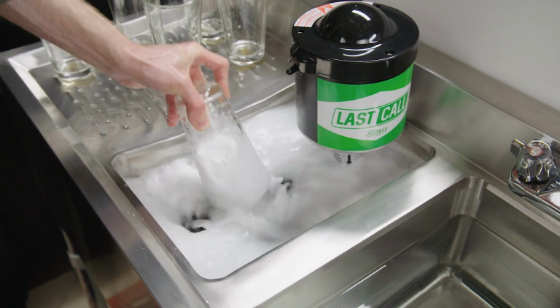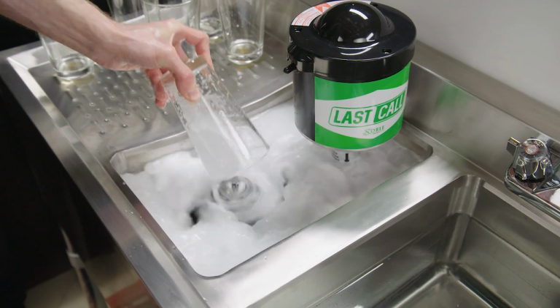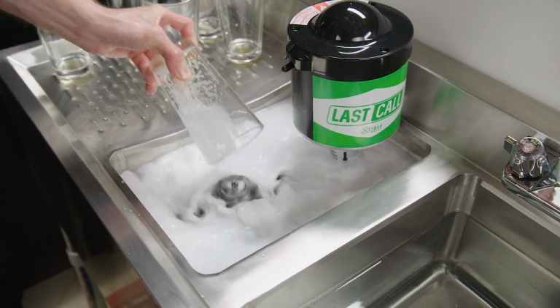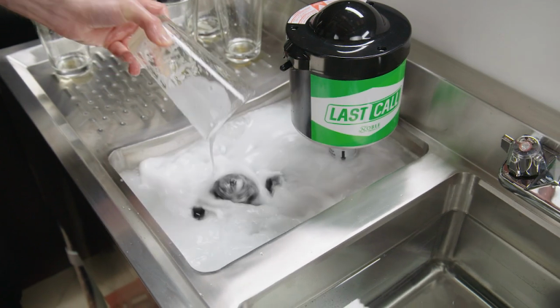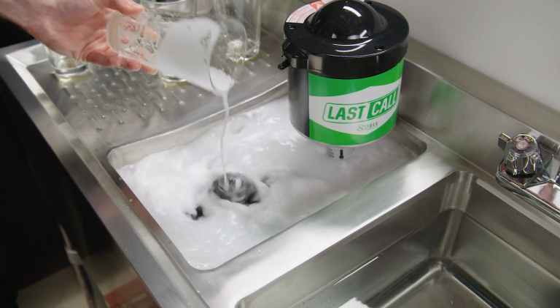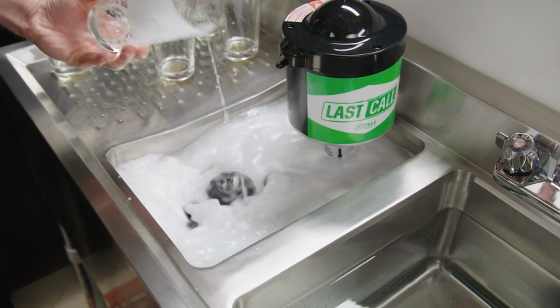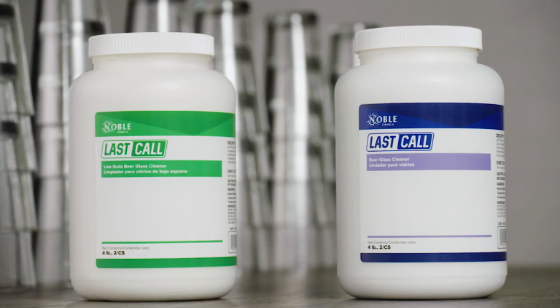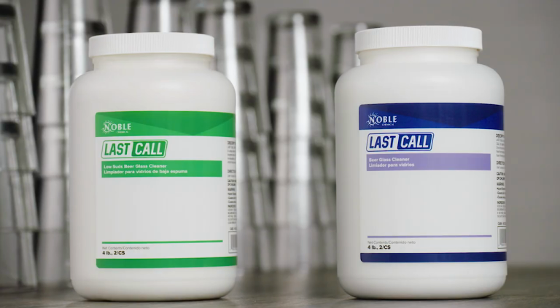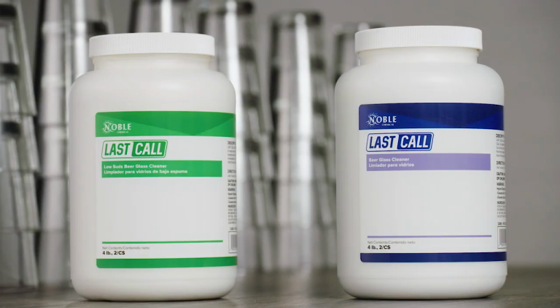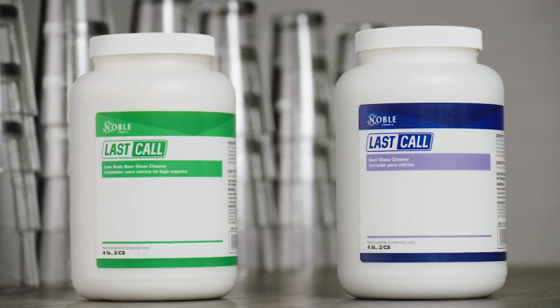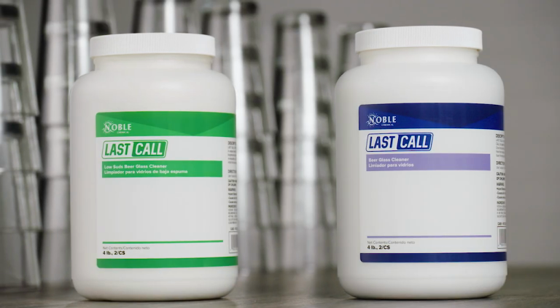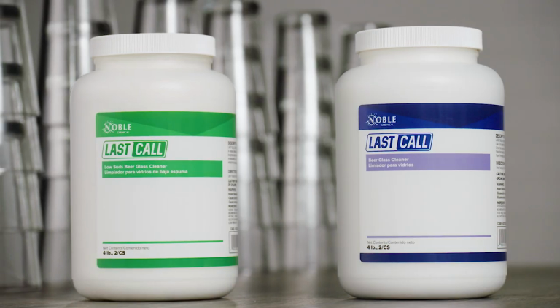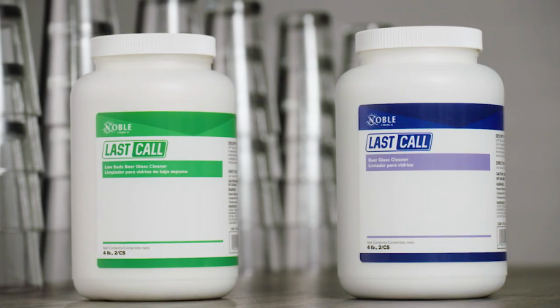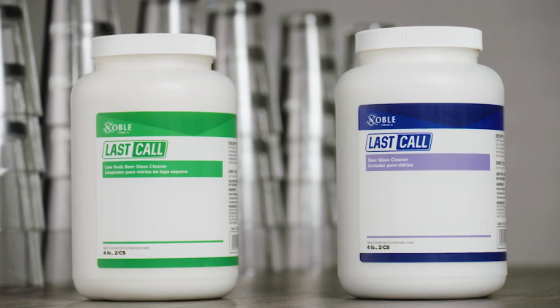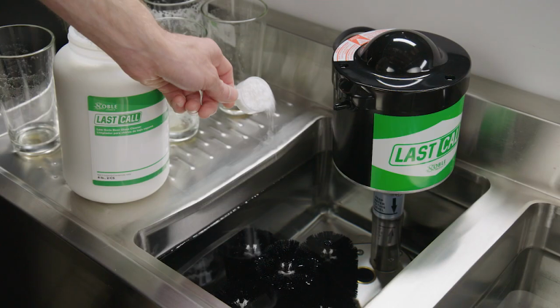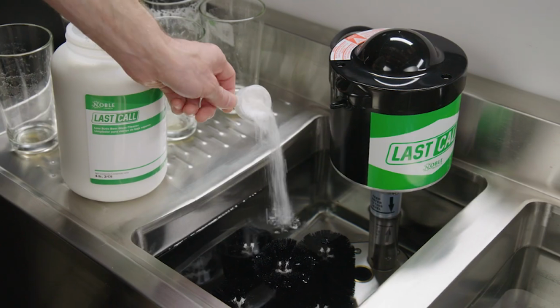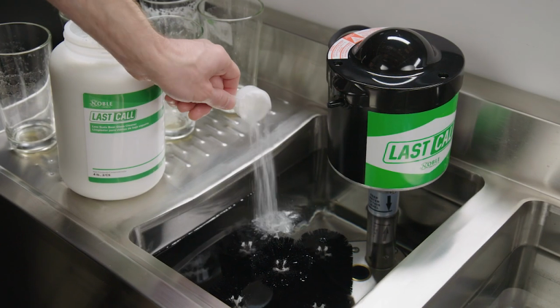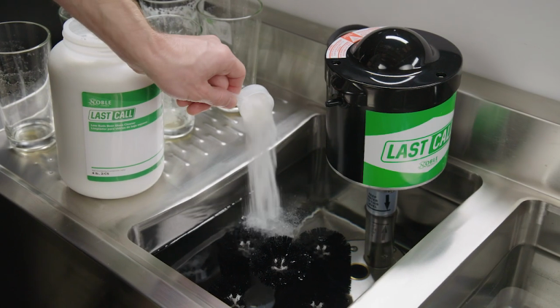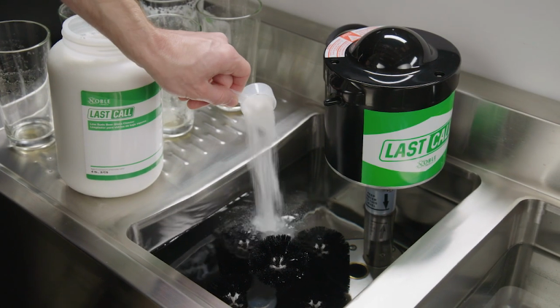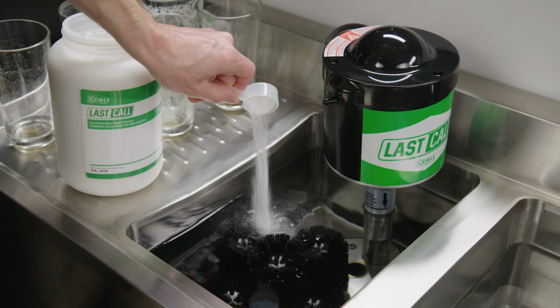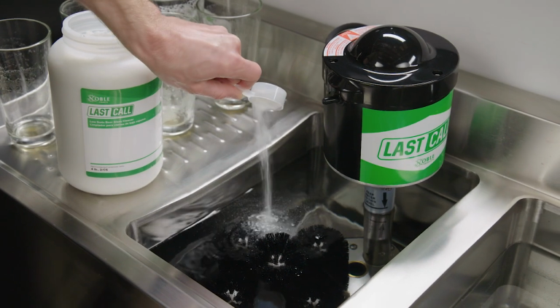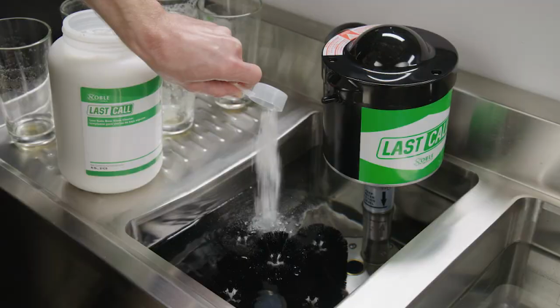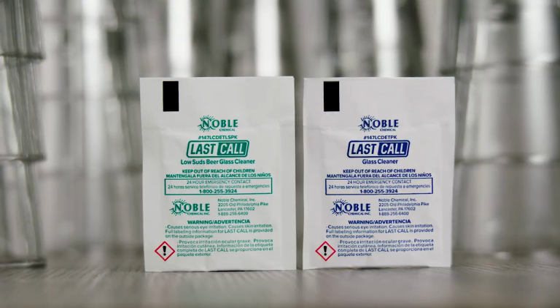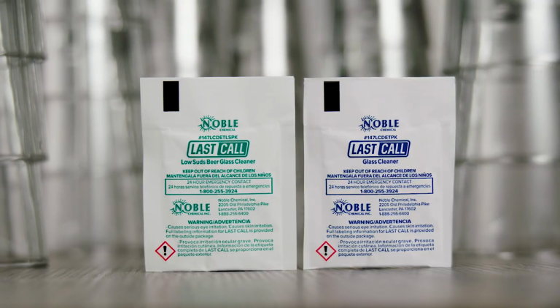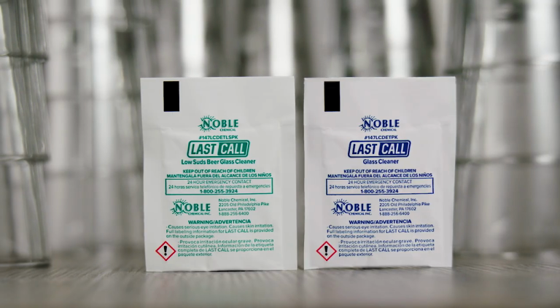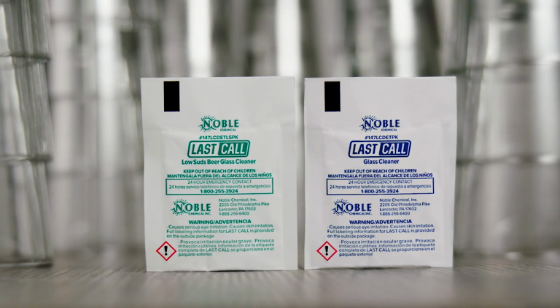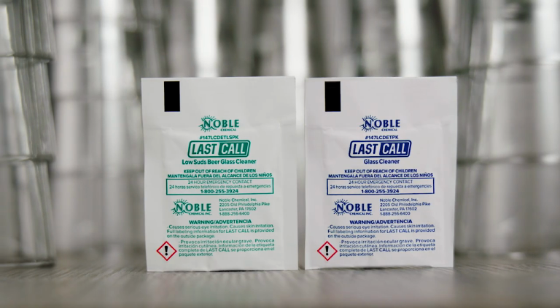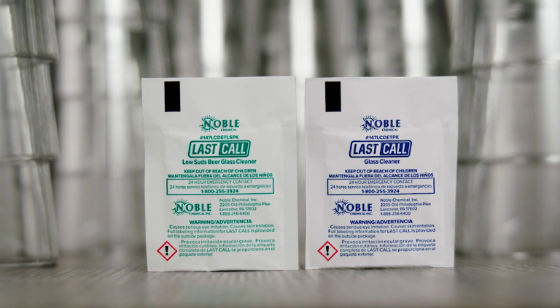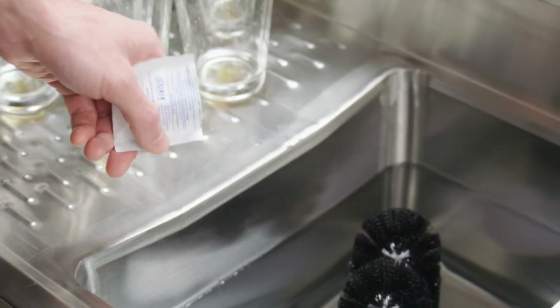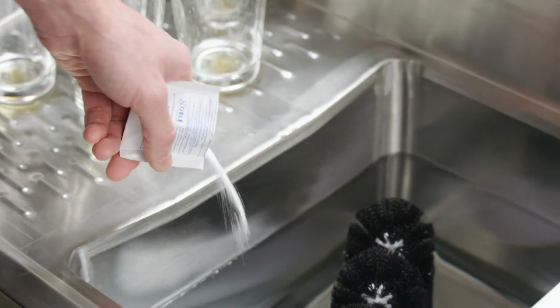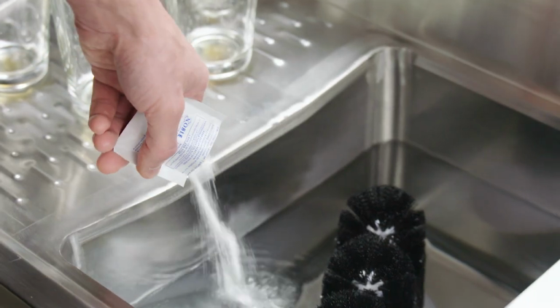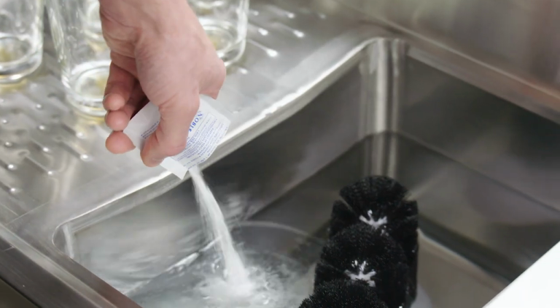Both formulas are available in bulk 4 pound jugs for manual portioning or in half ounce packets for even easier portioning.